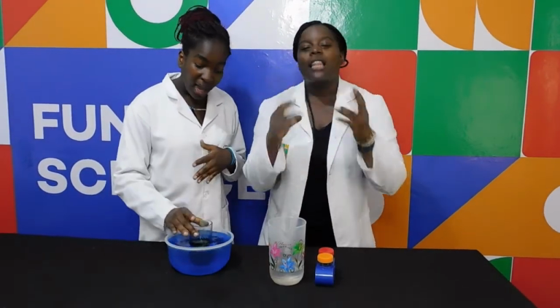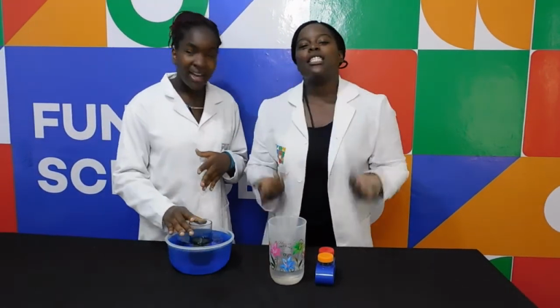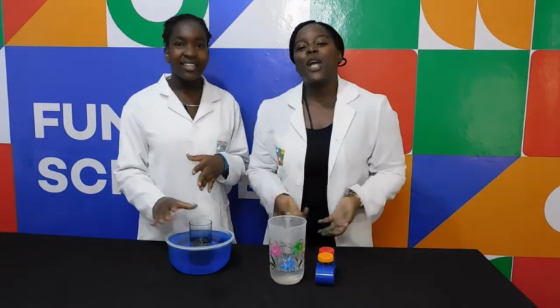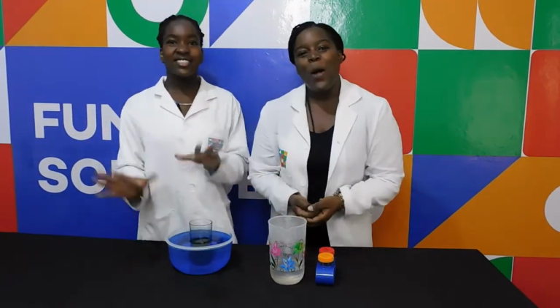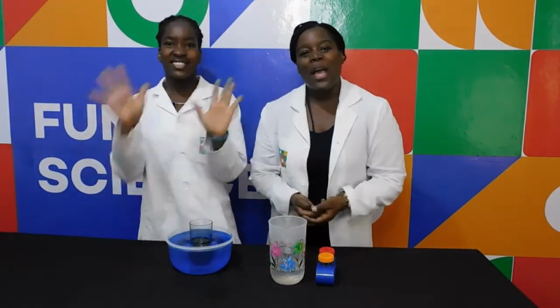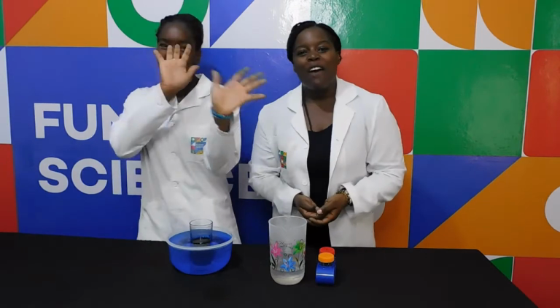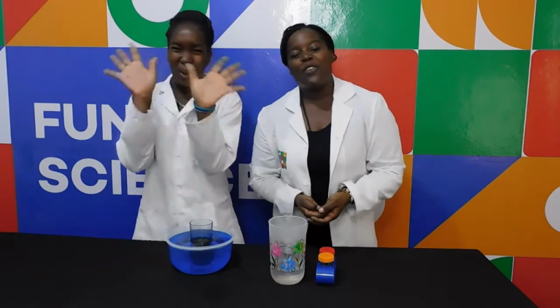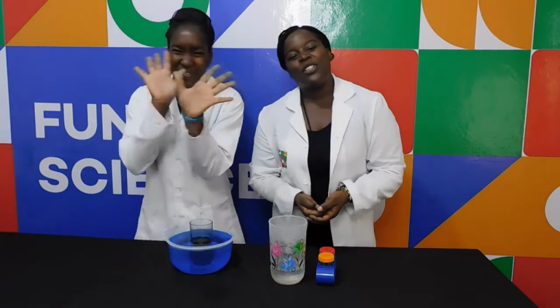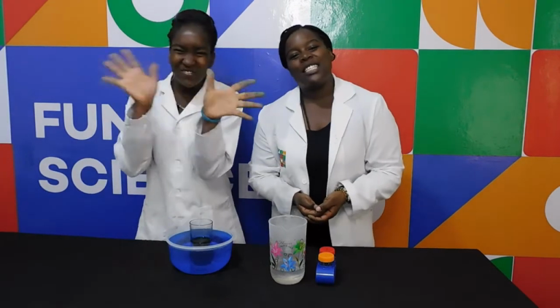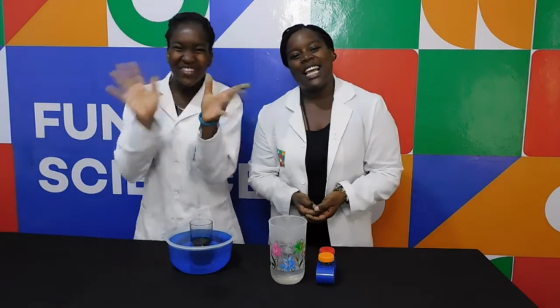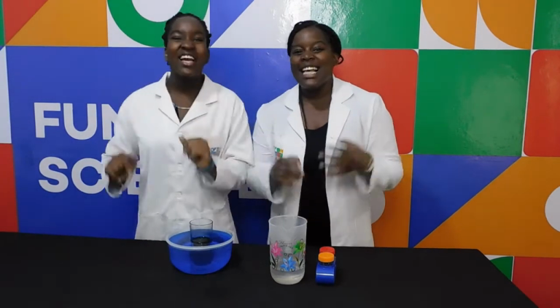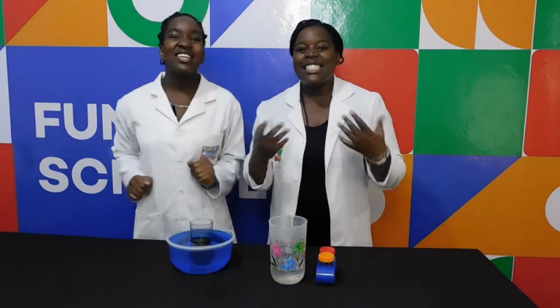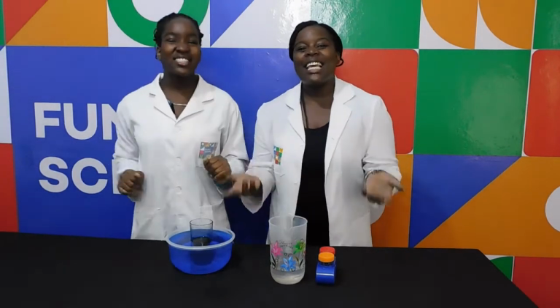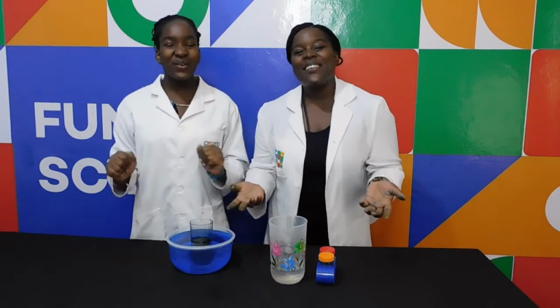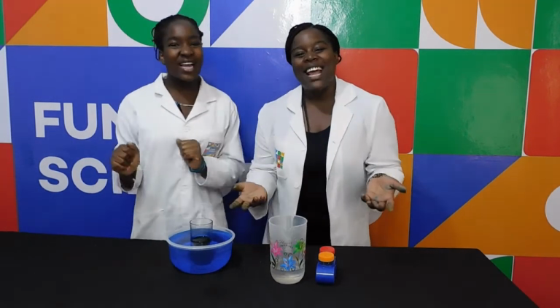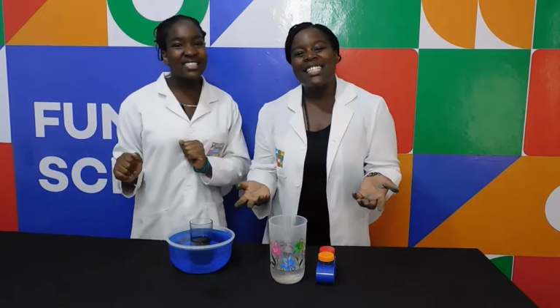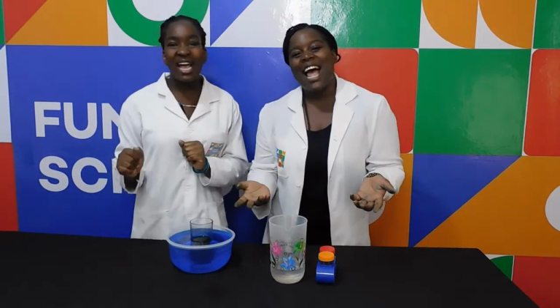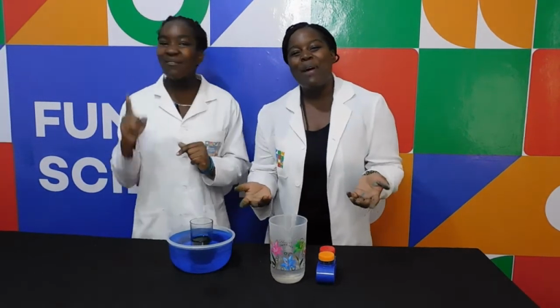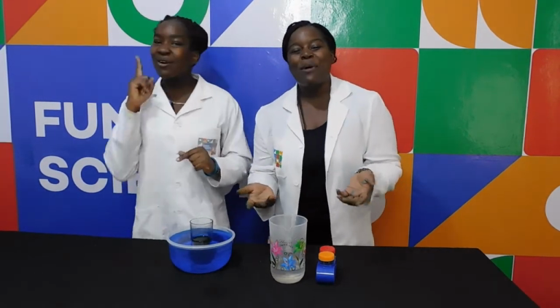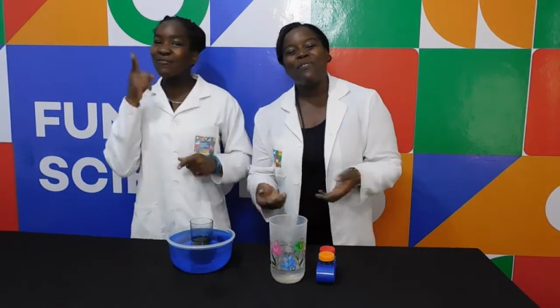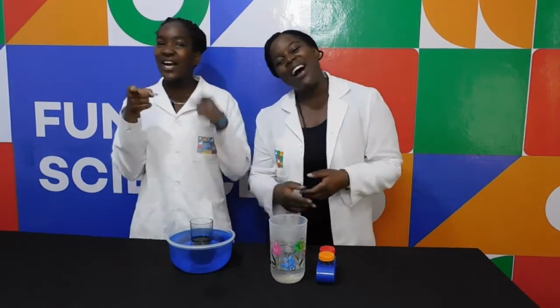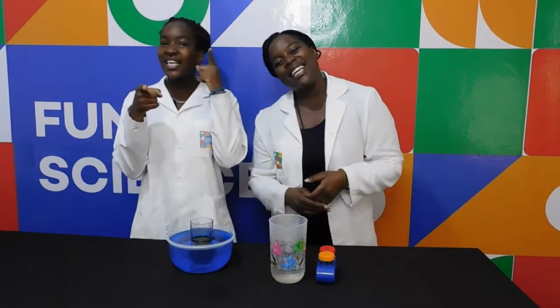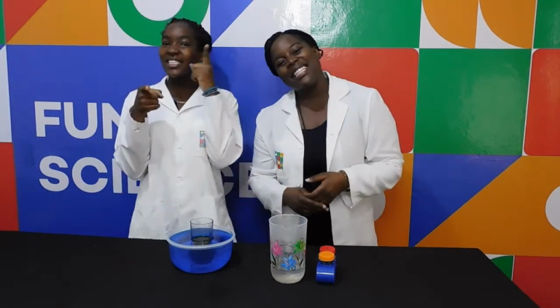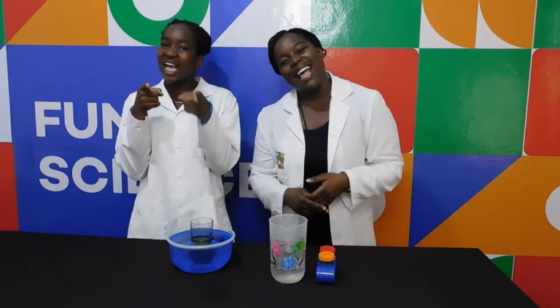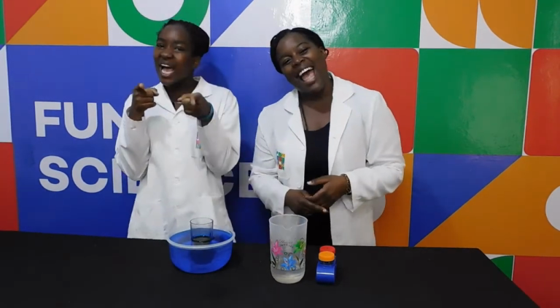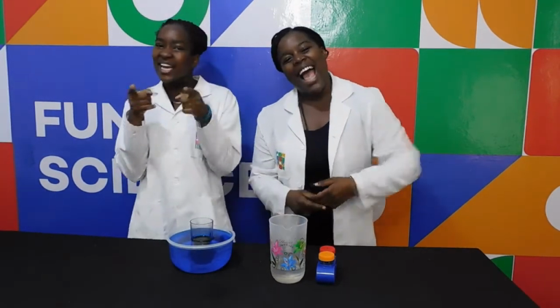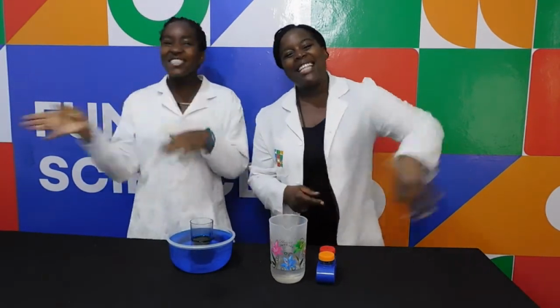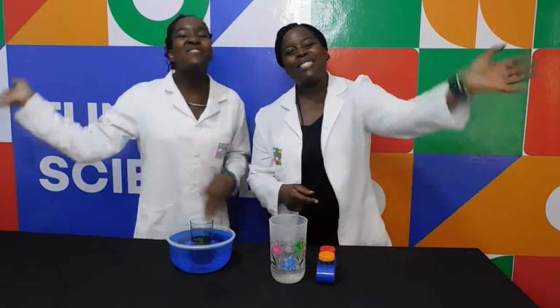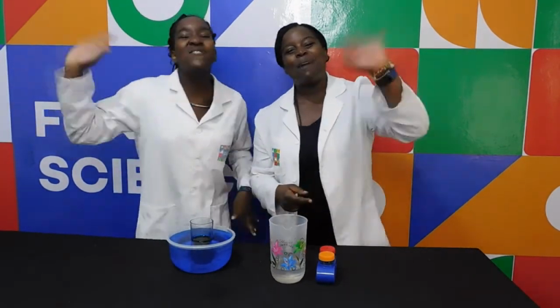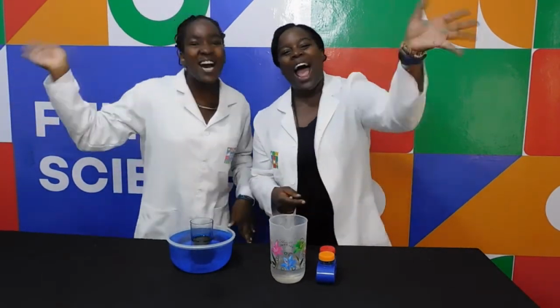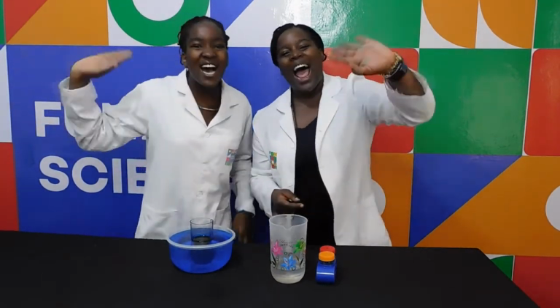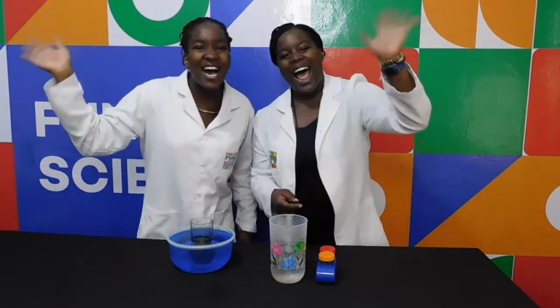This is all we have for you today. See you next time on Funky Science. Bye bye!